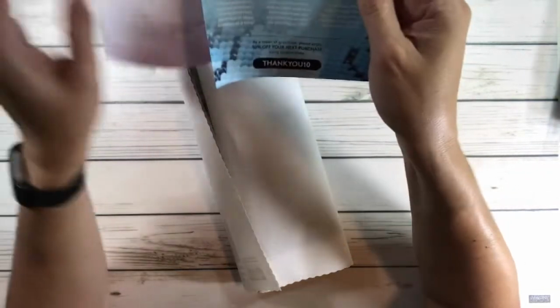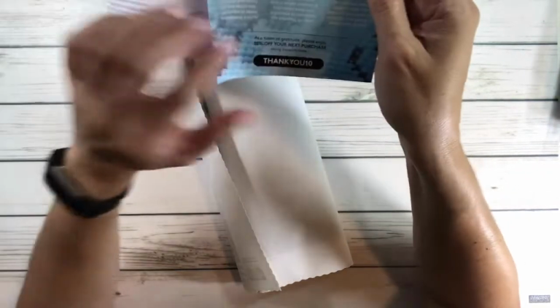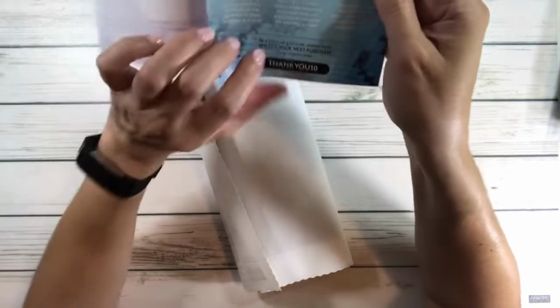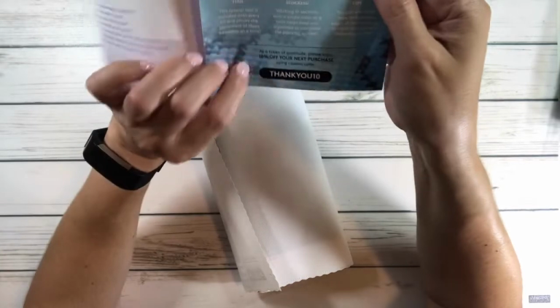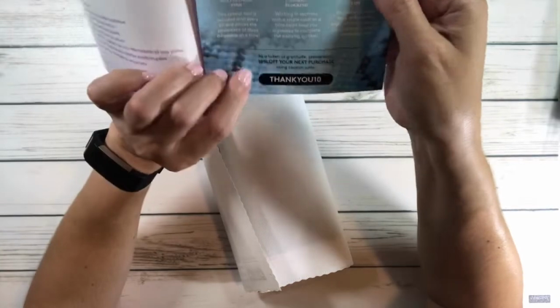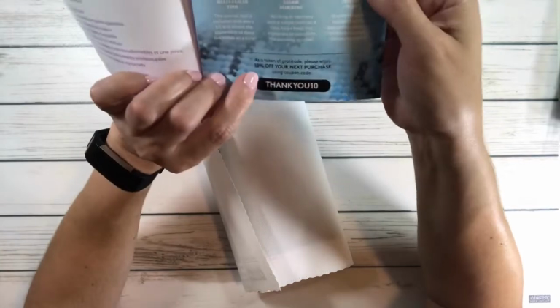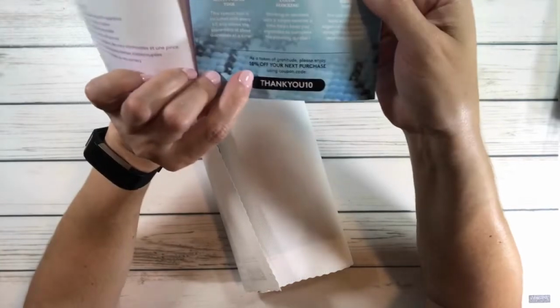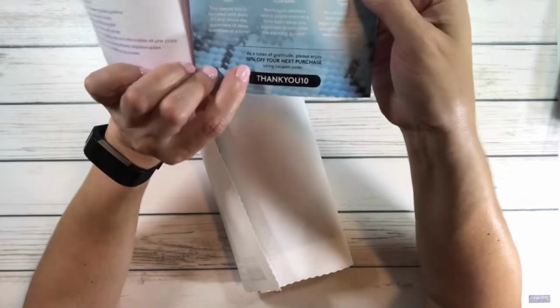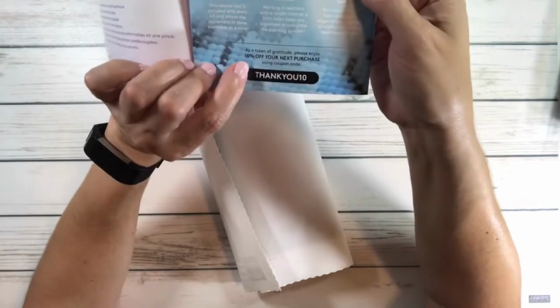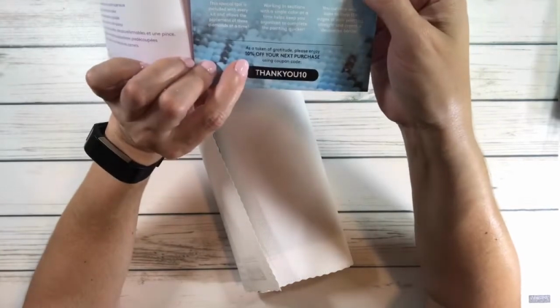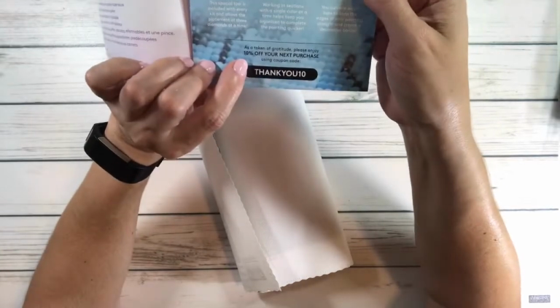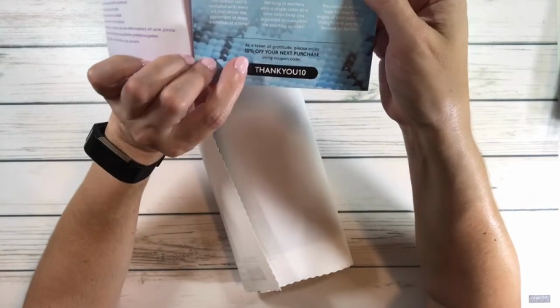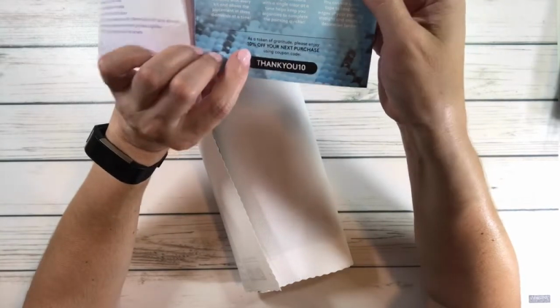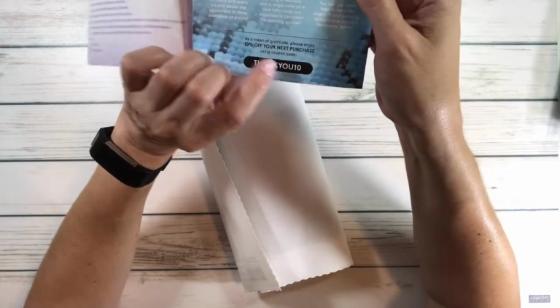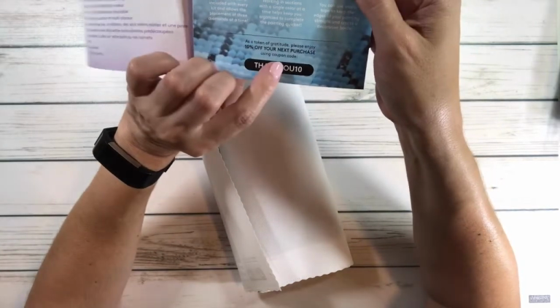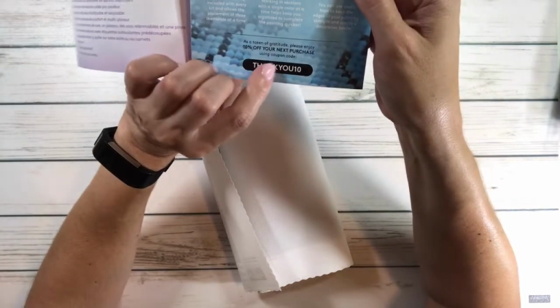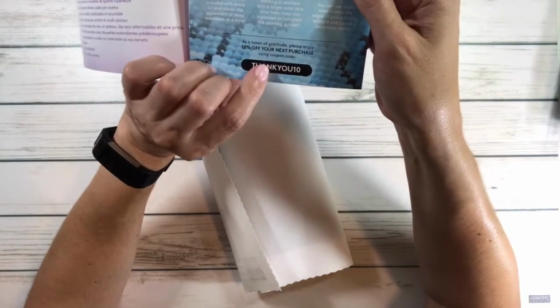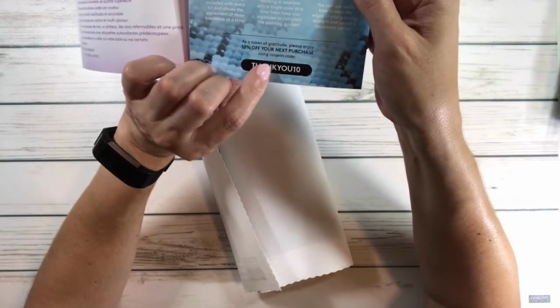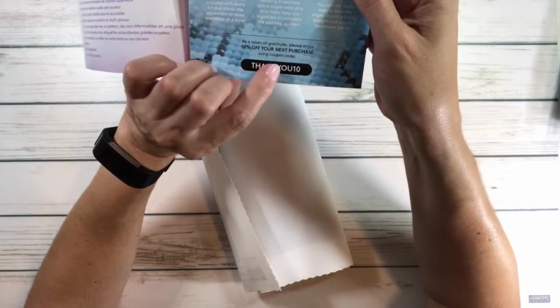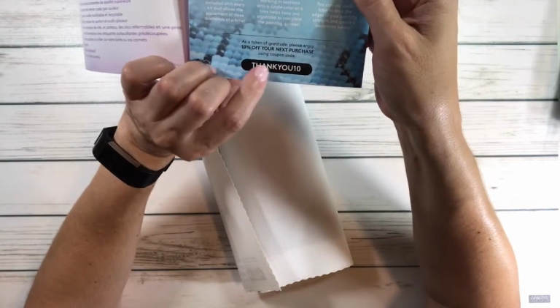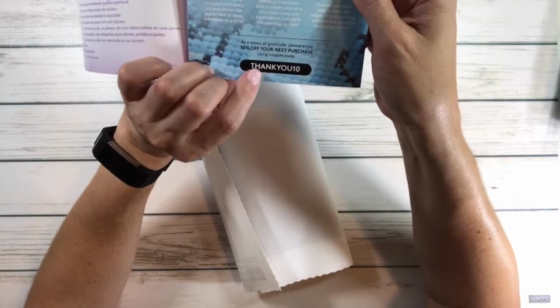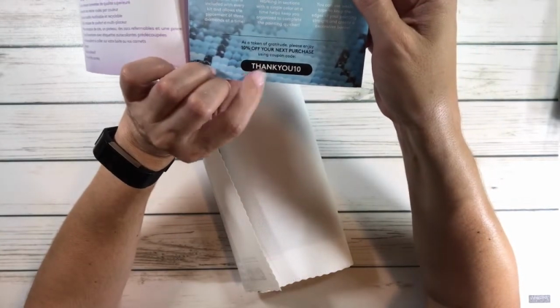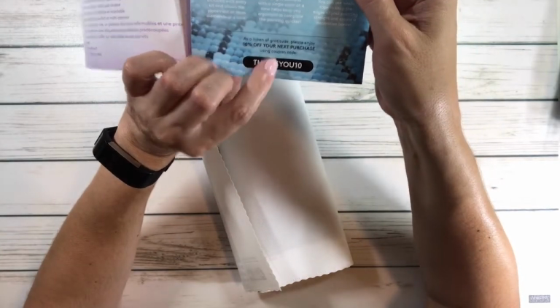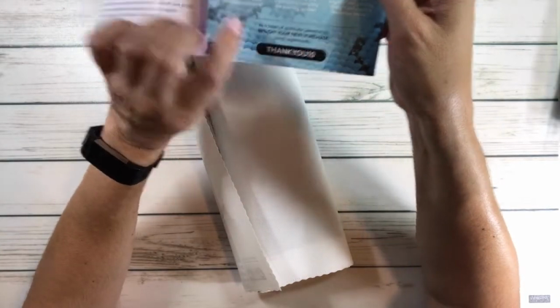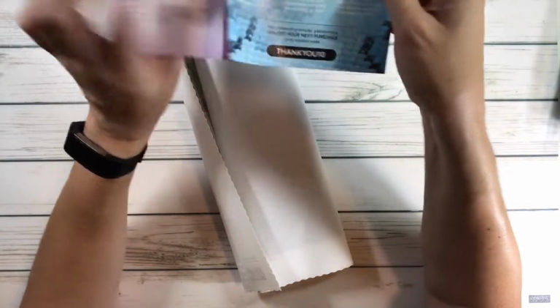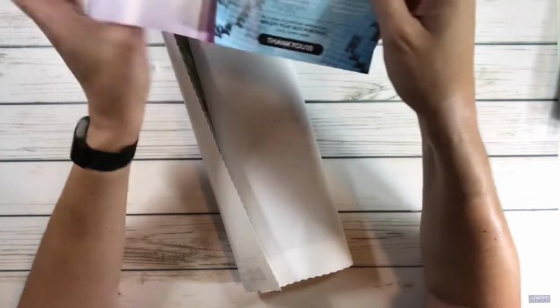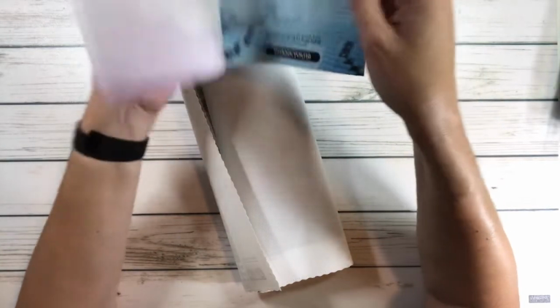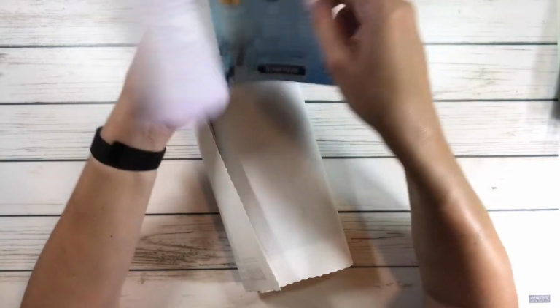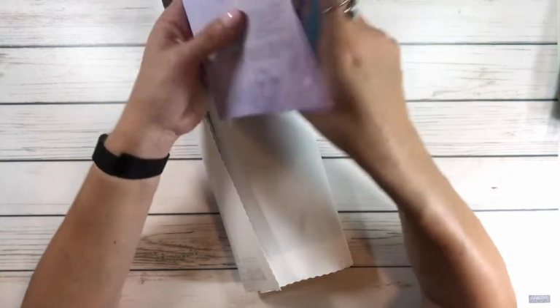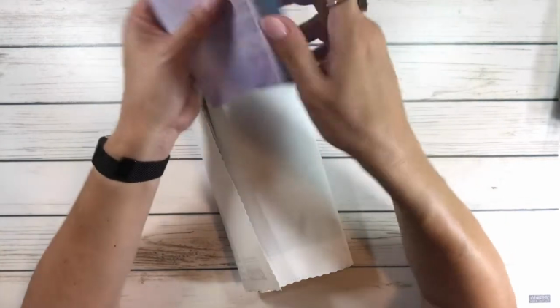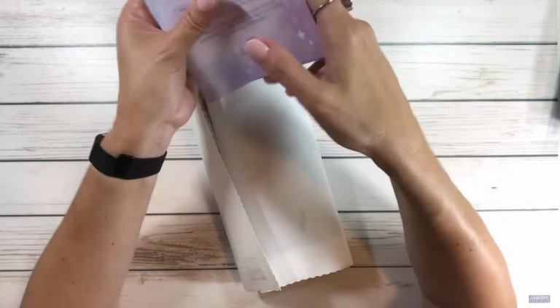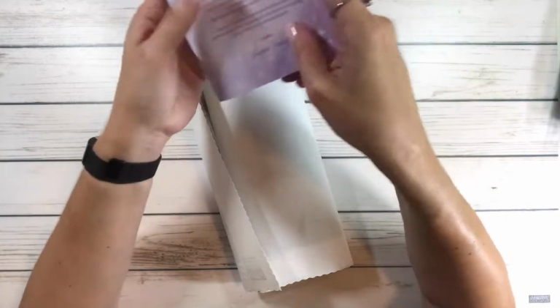You also get 10% off your next purchase using the coupon code 'THANKYOU10'.